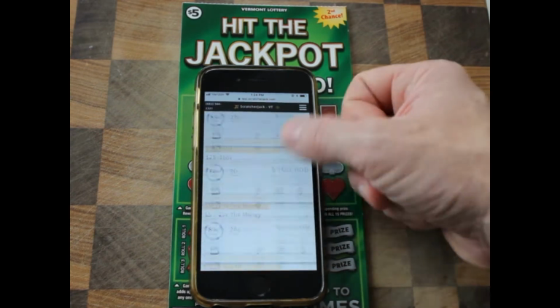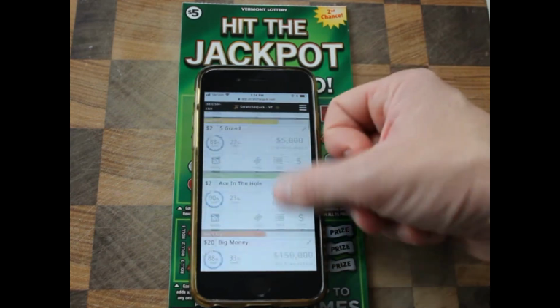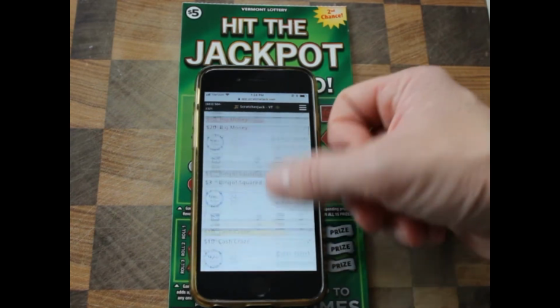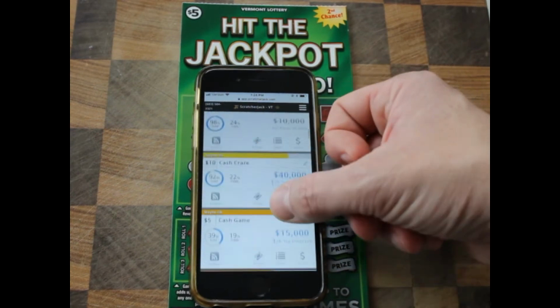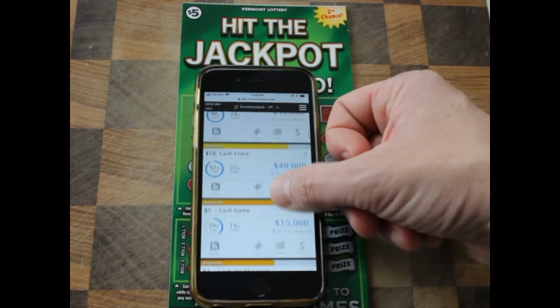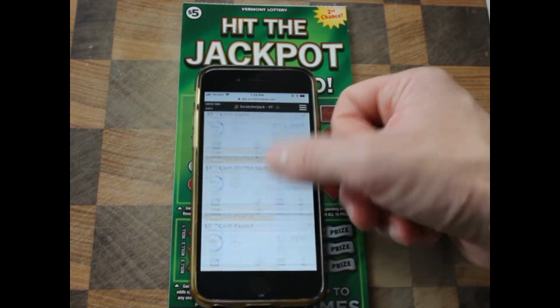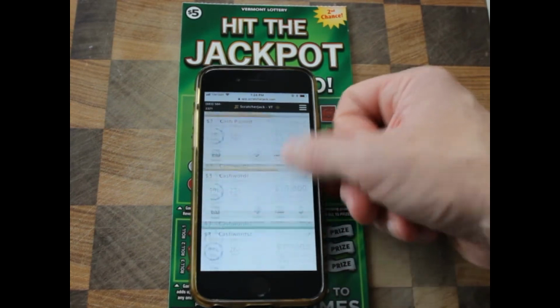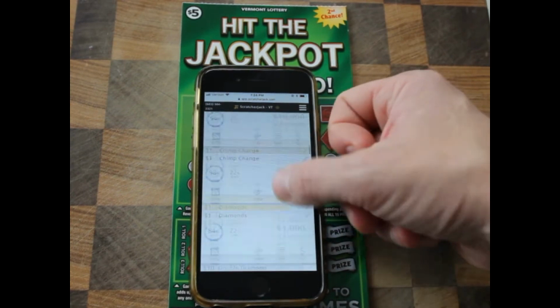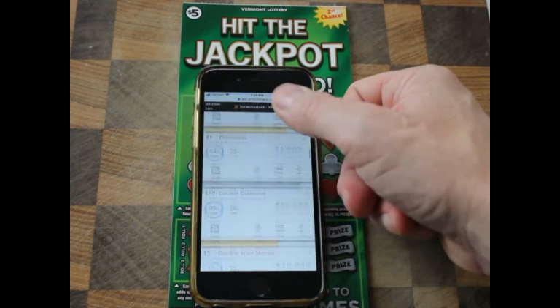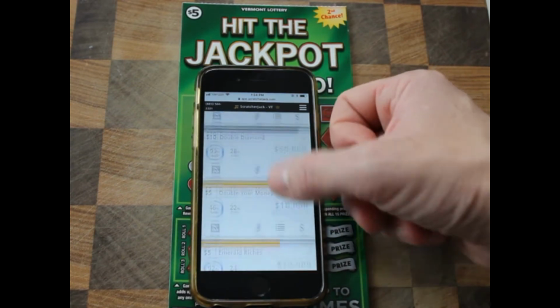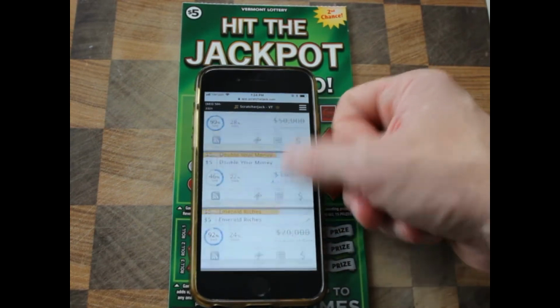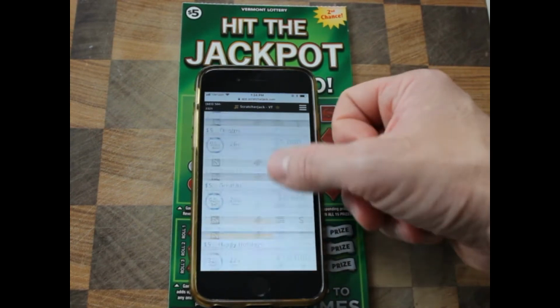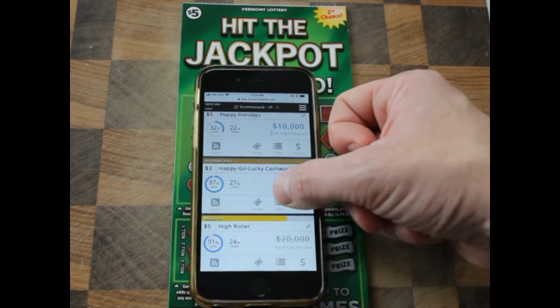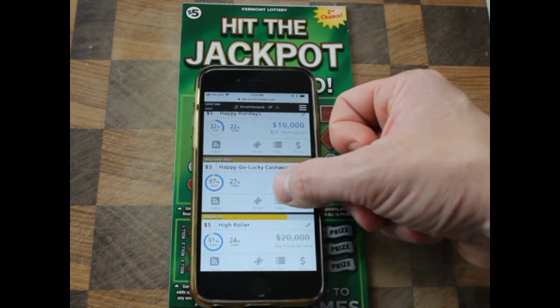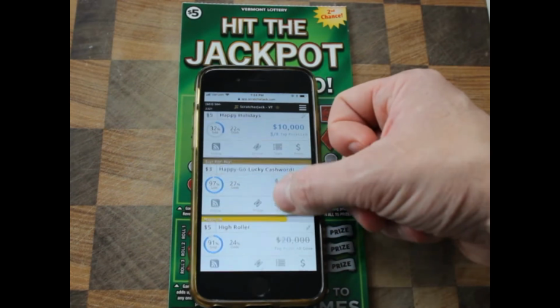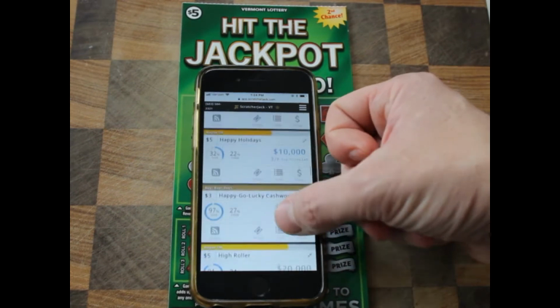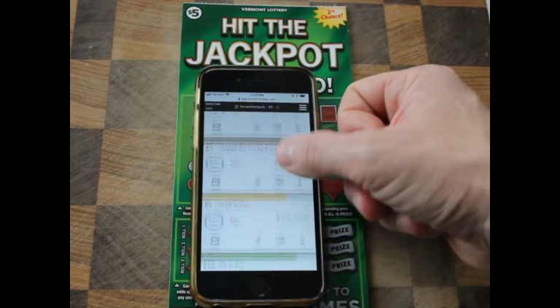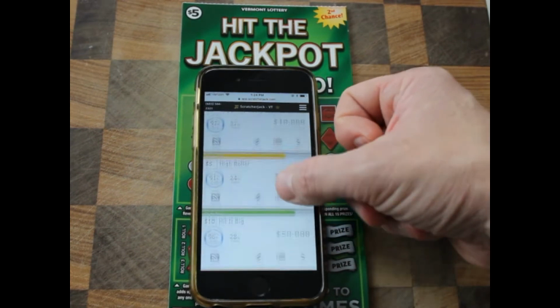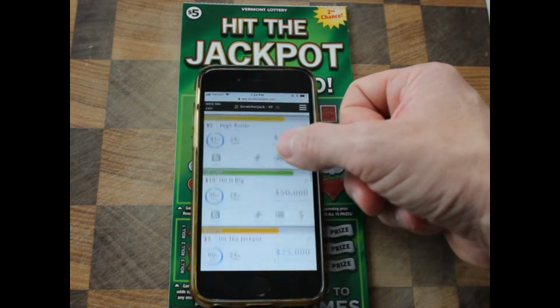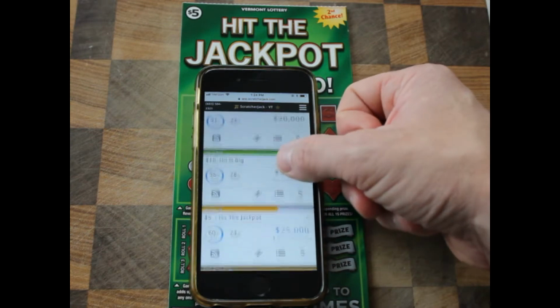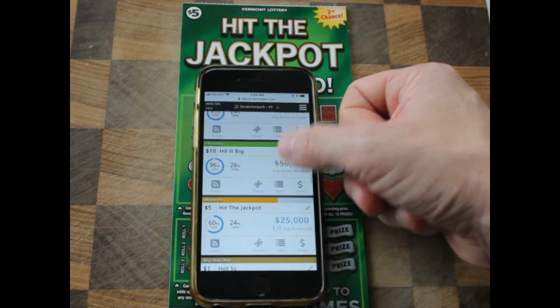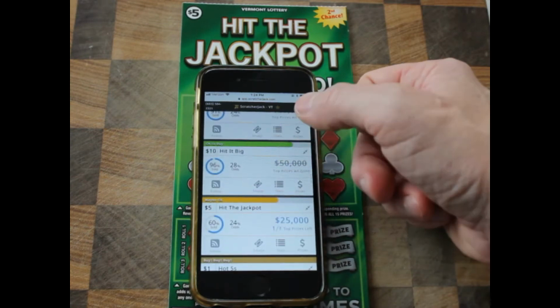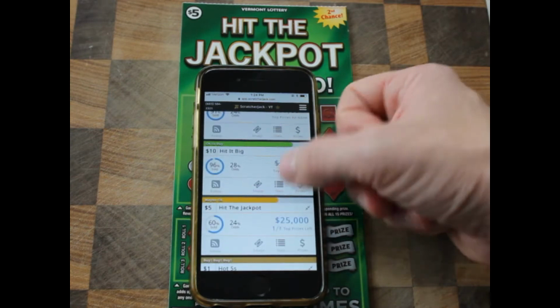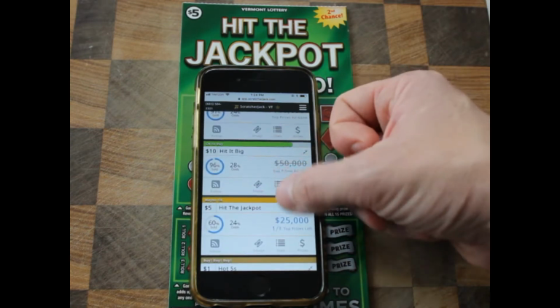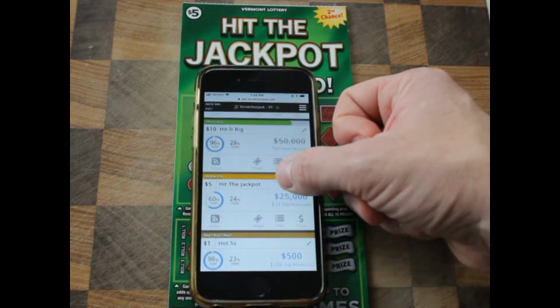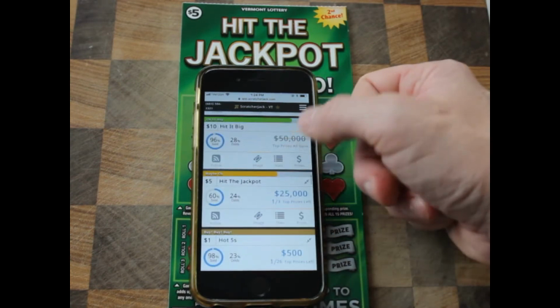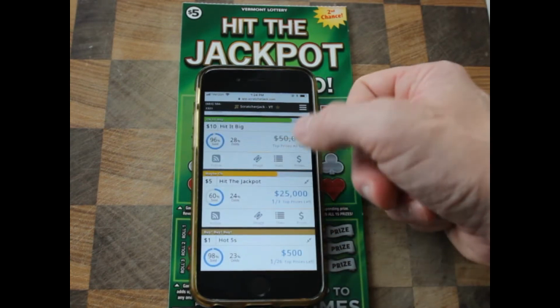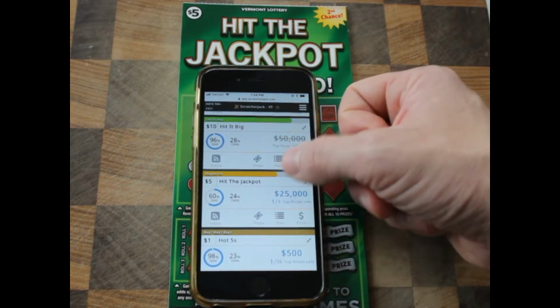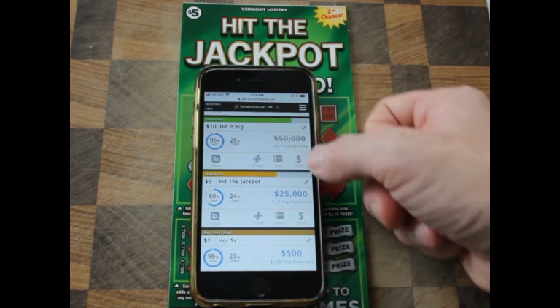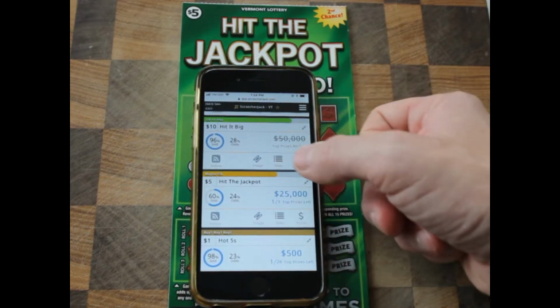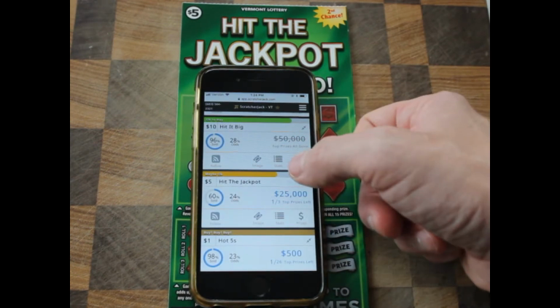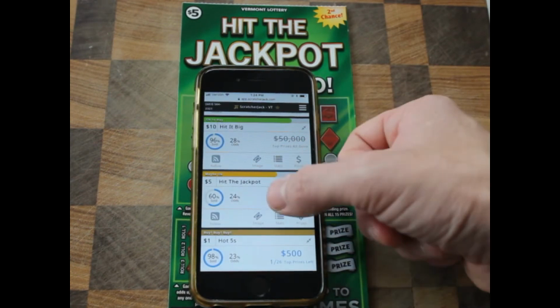We're going to hit the jackpot, down the old H's — hit it big. It would have been better if we hit the jackpot, but it's not good.